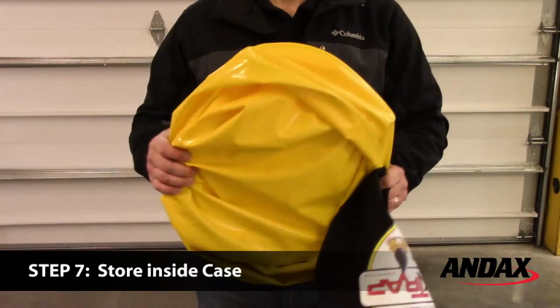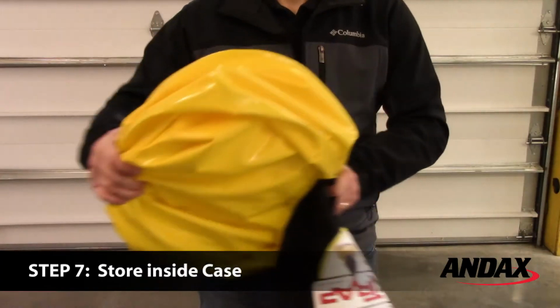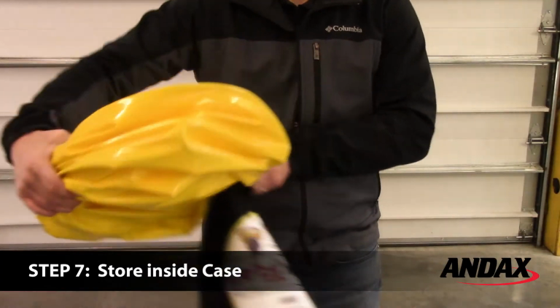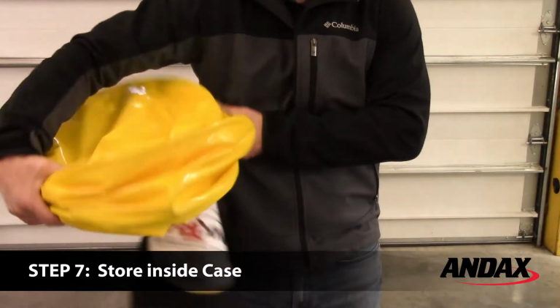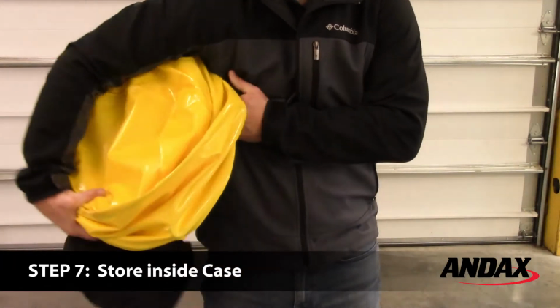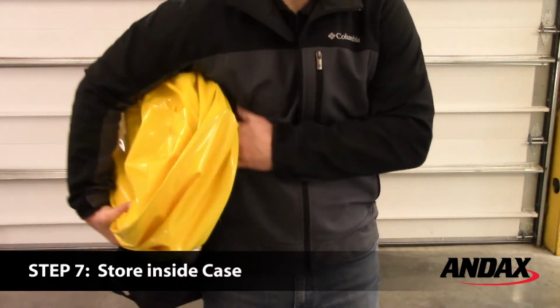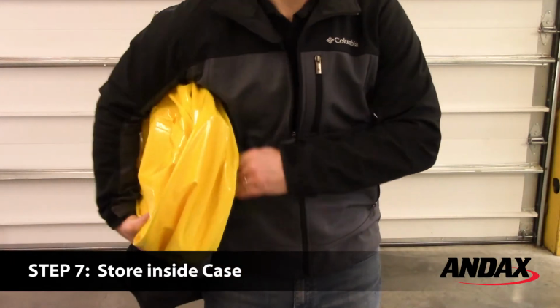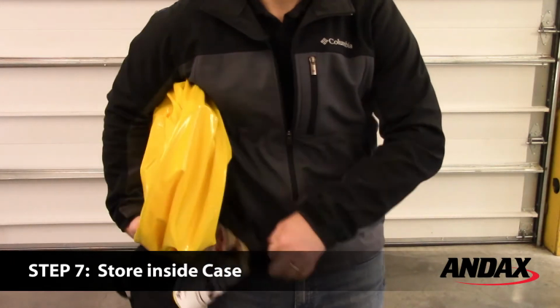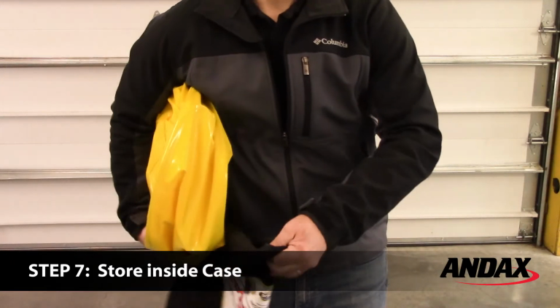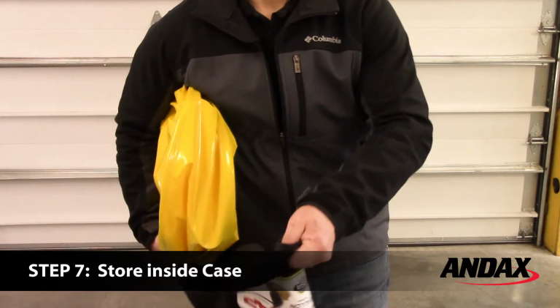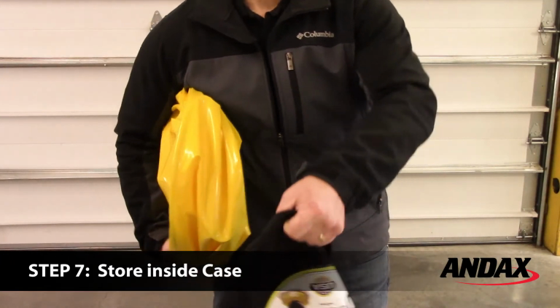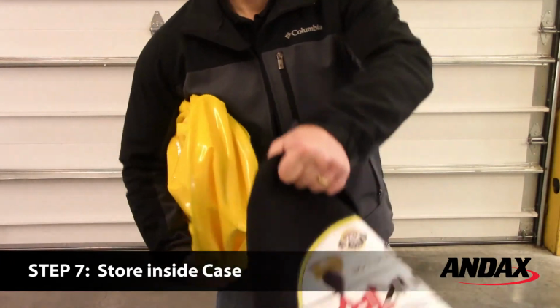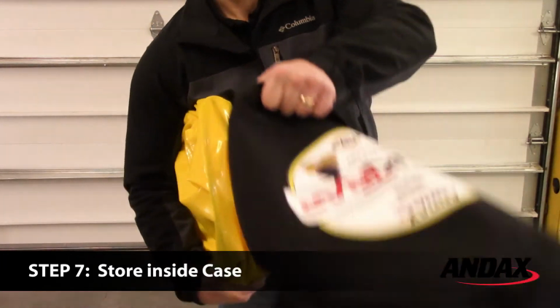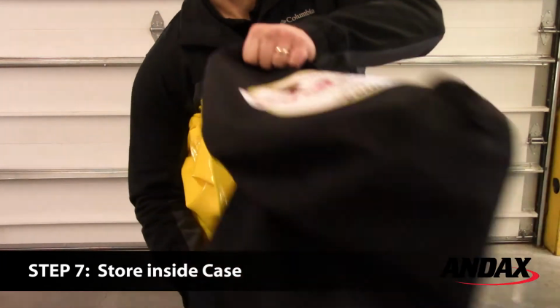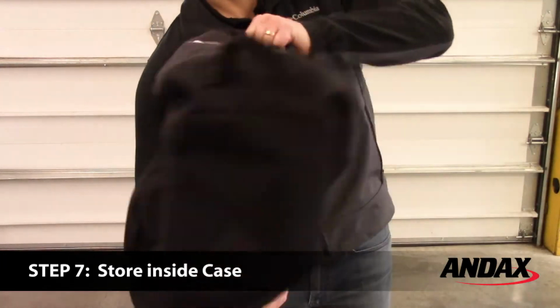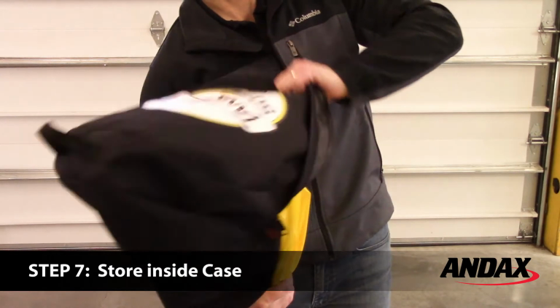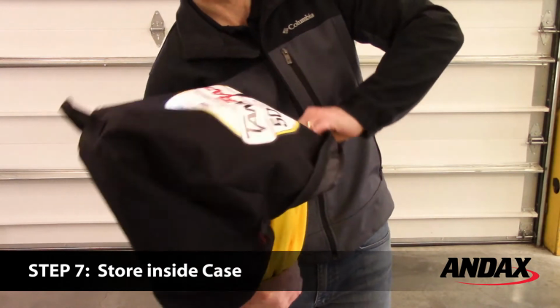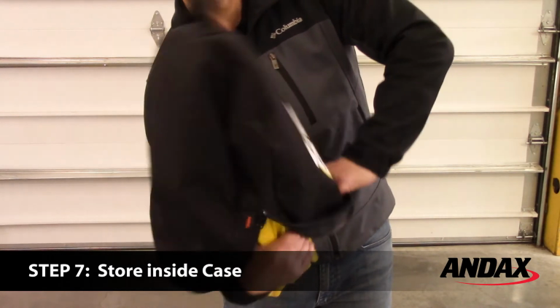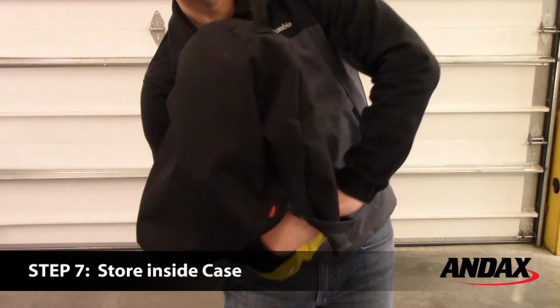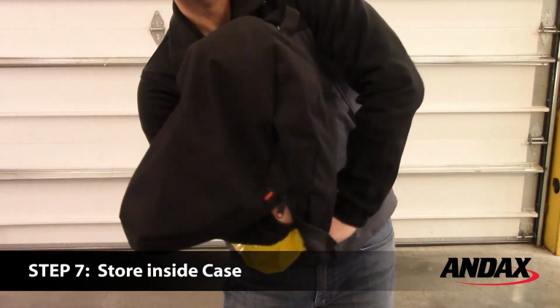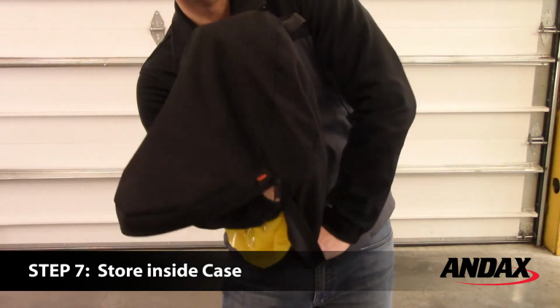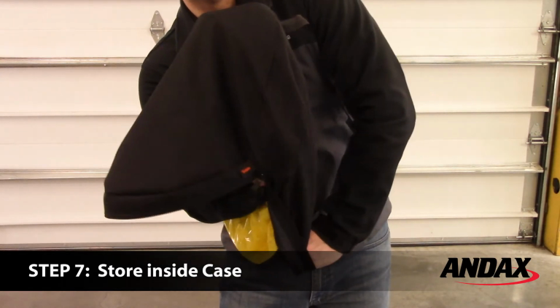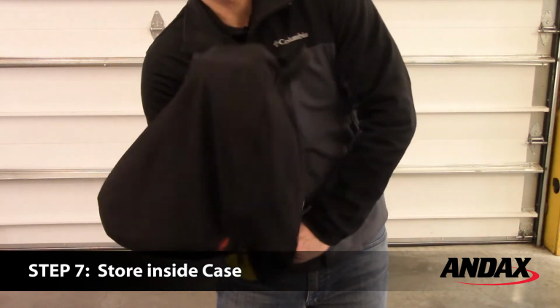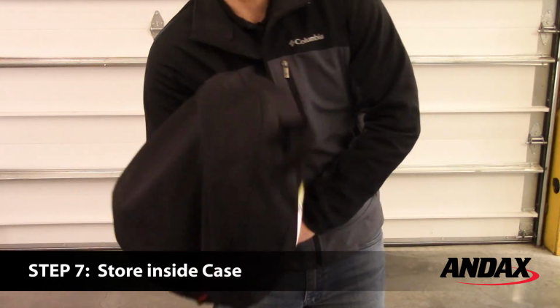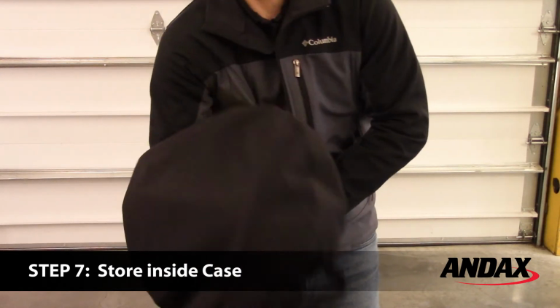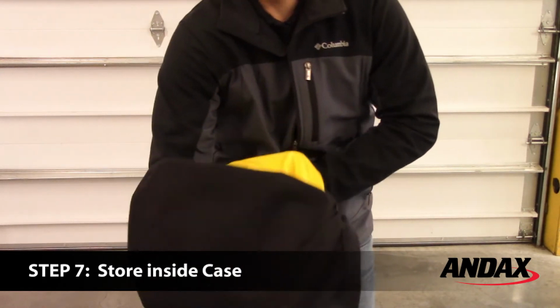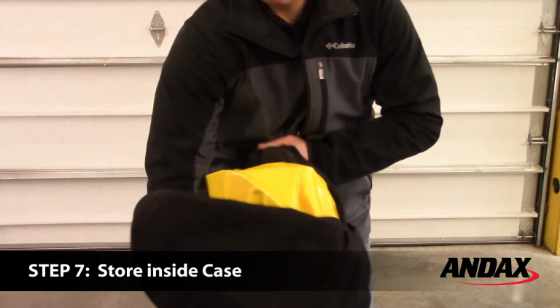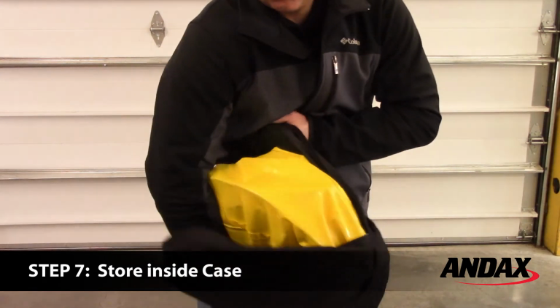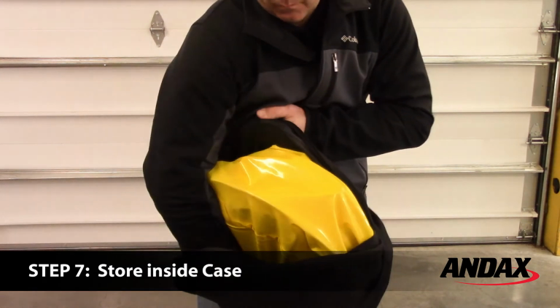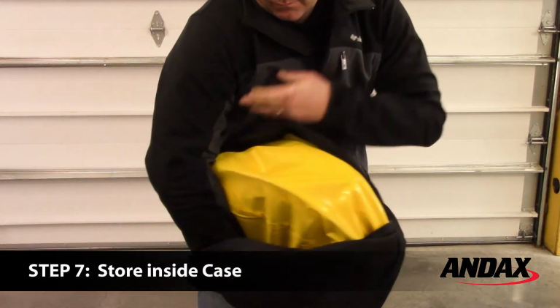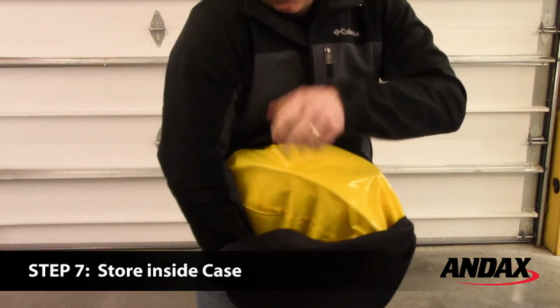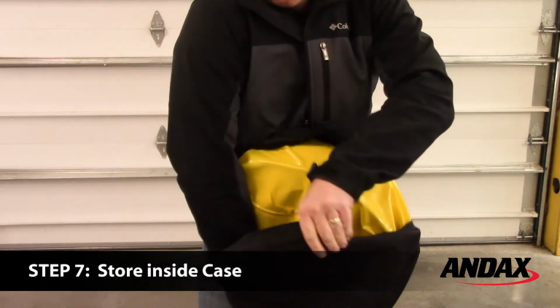Finally, place the tank trap inside its soft carry case and carefully zip the case shut.